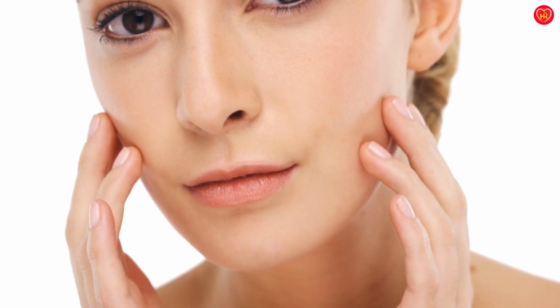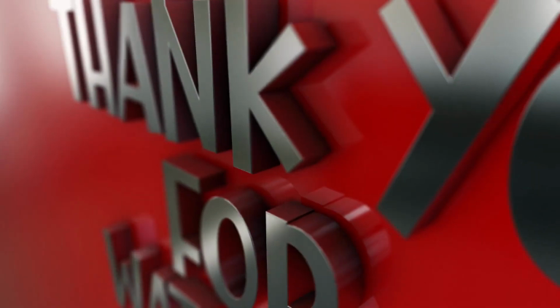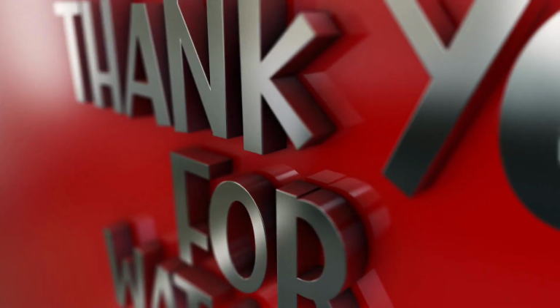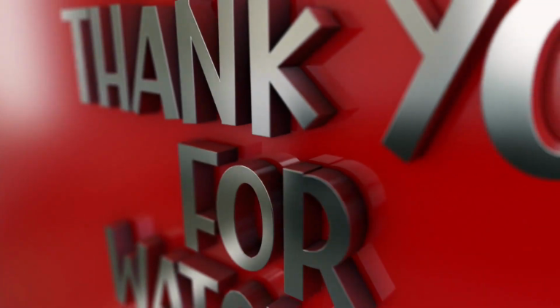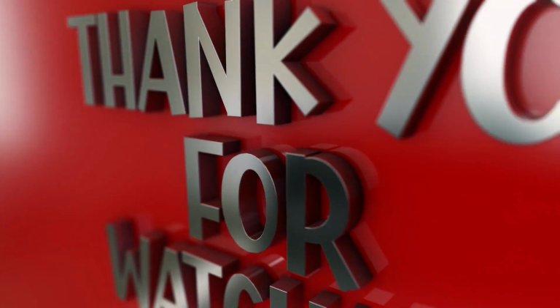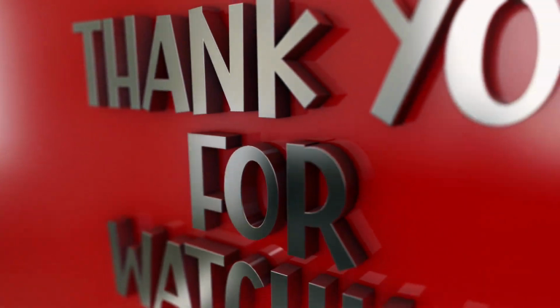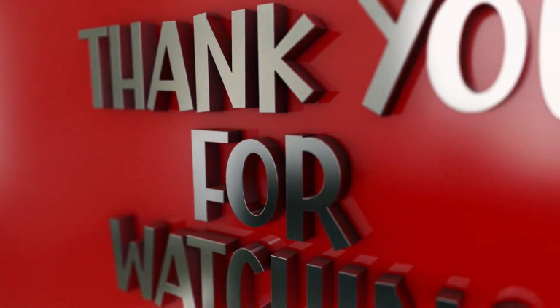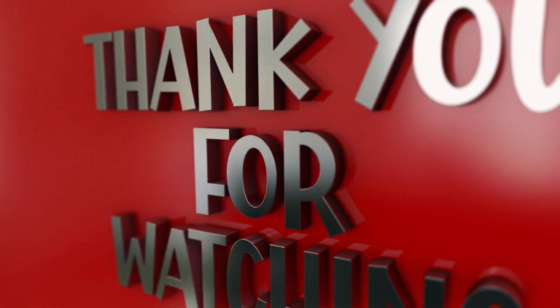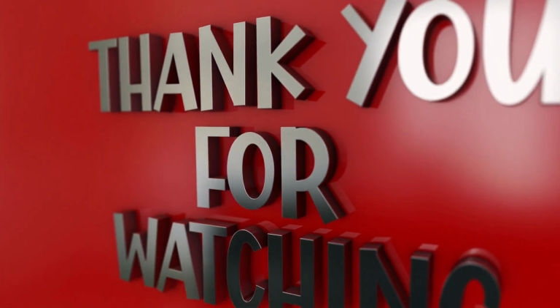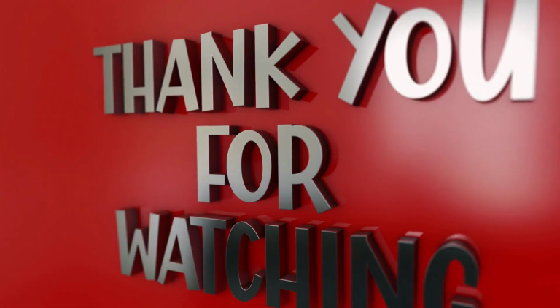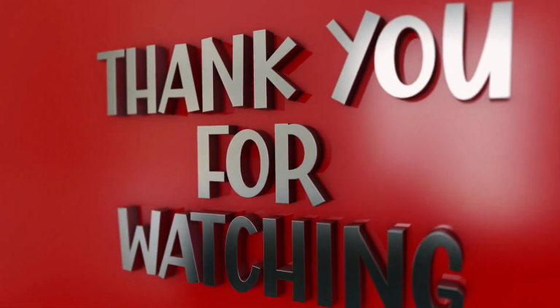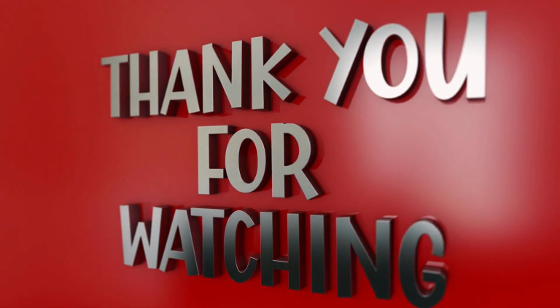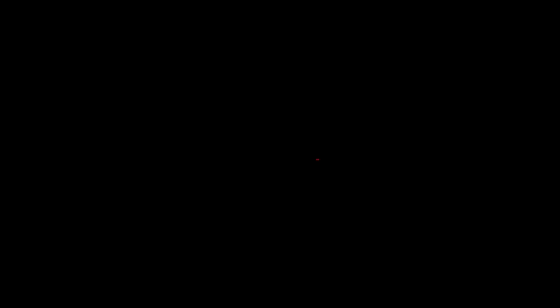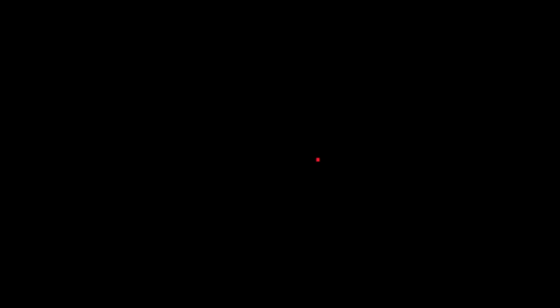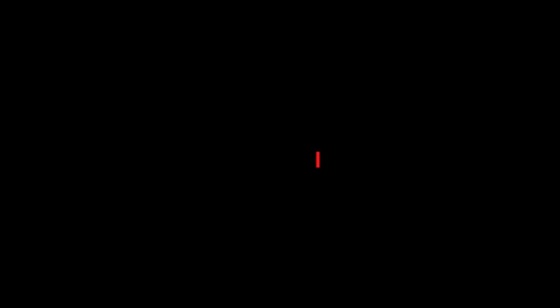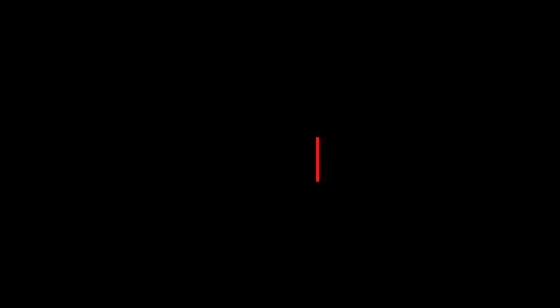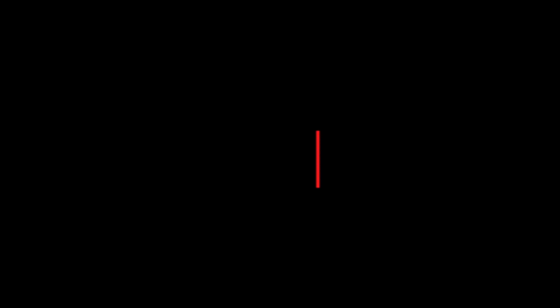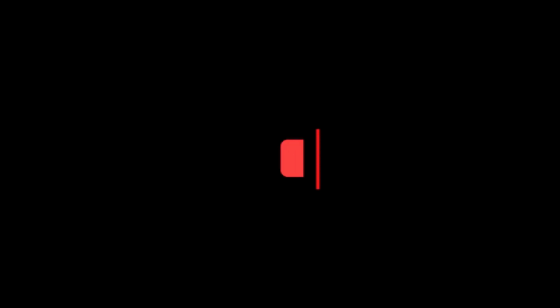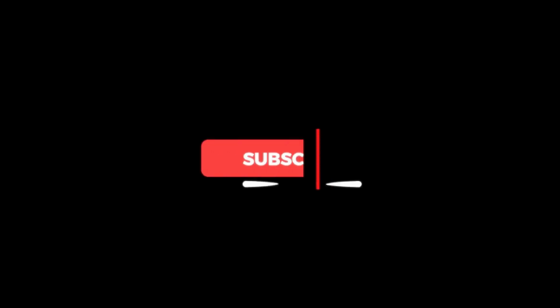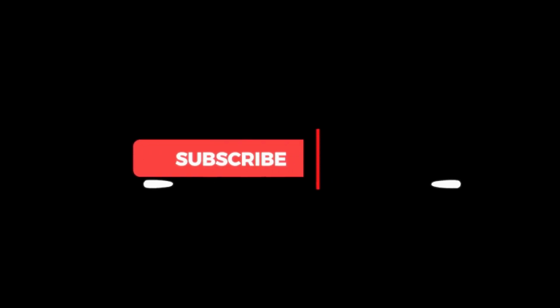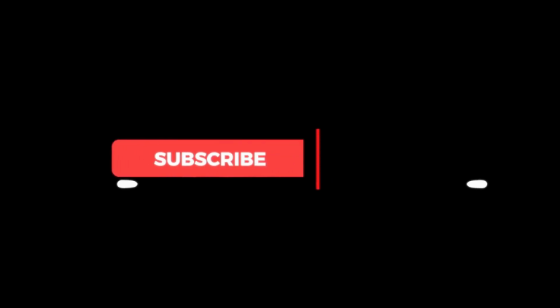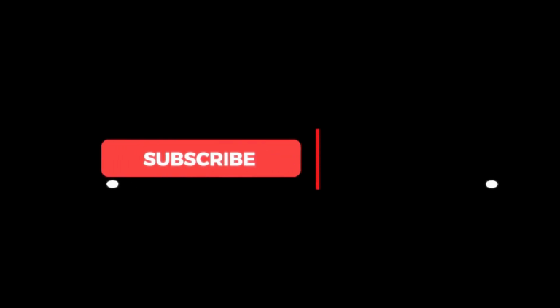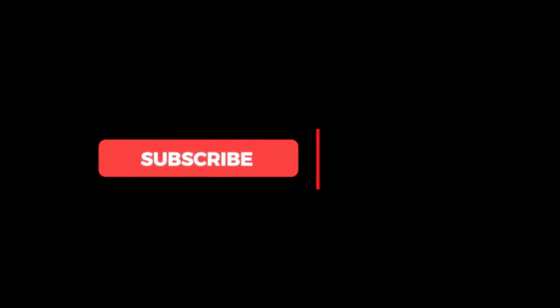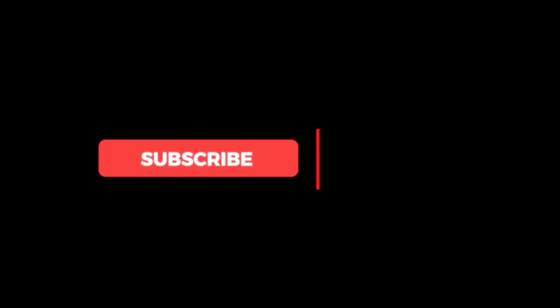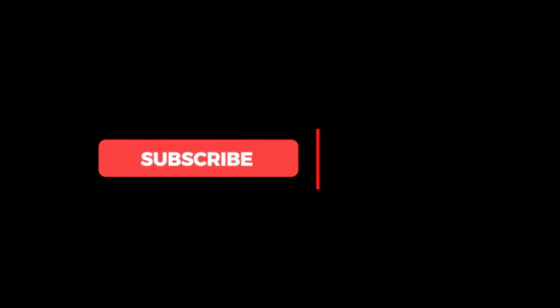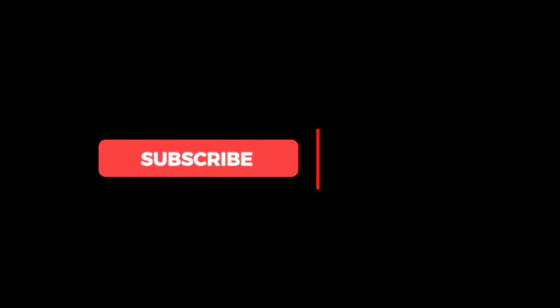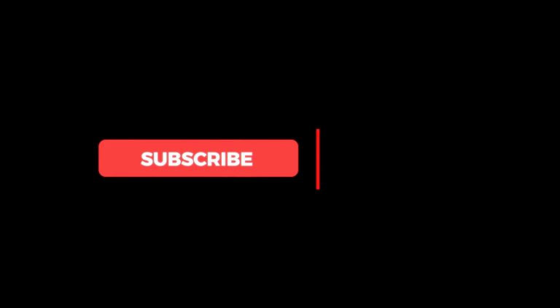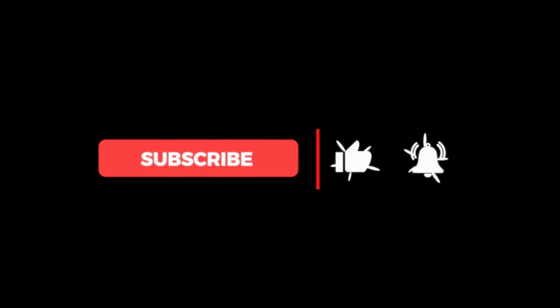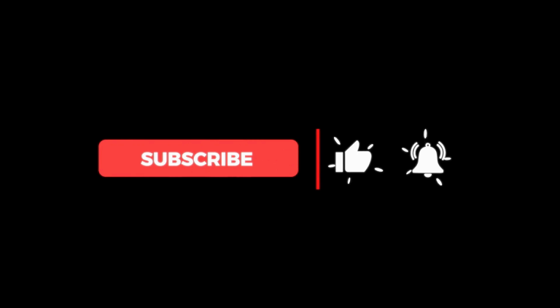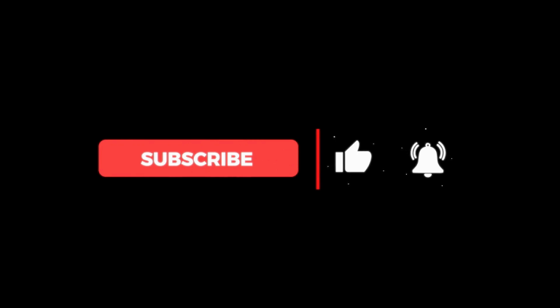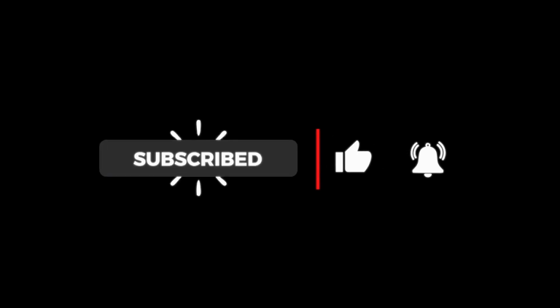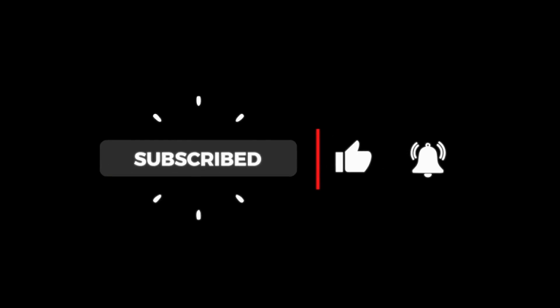Thanks for watching Health Recaps. Like, subscribe, and share, and come back for more weekly health tips.